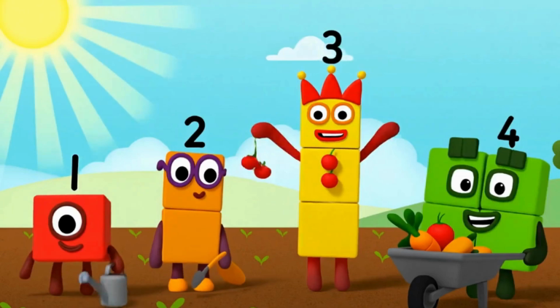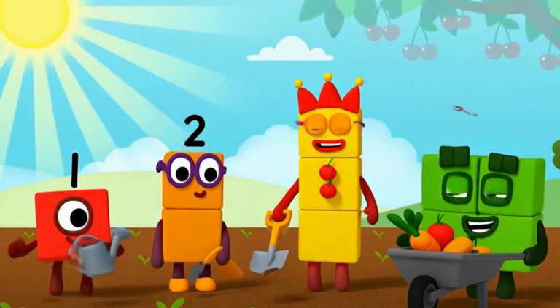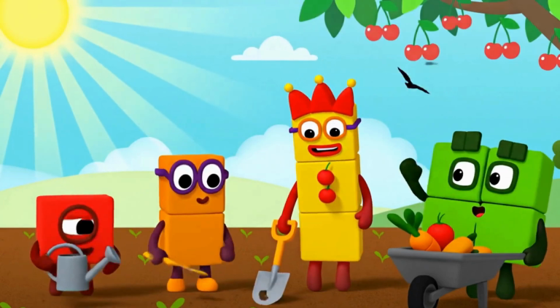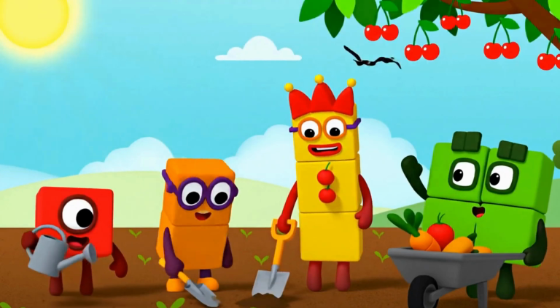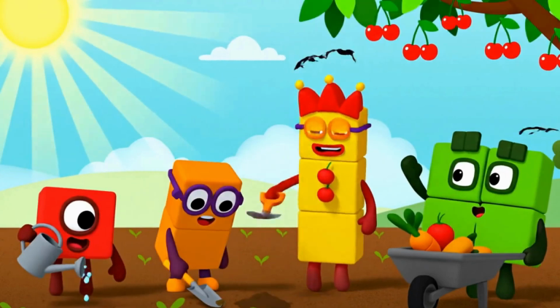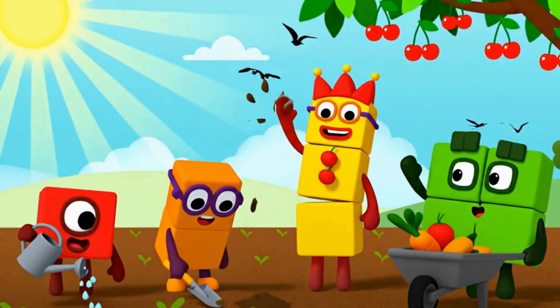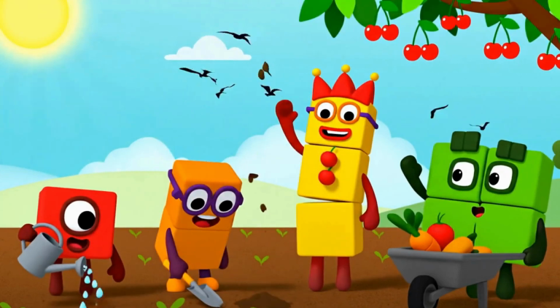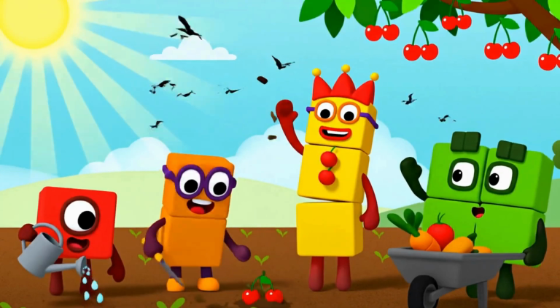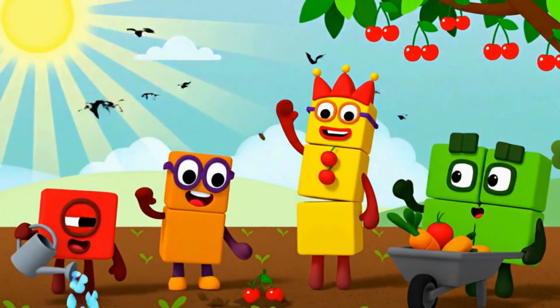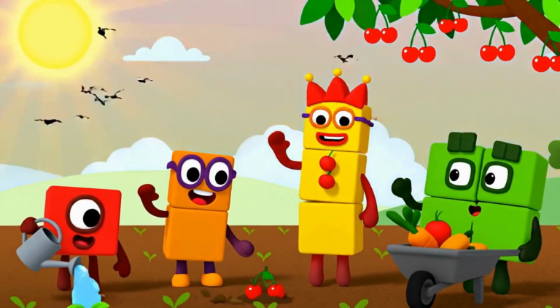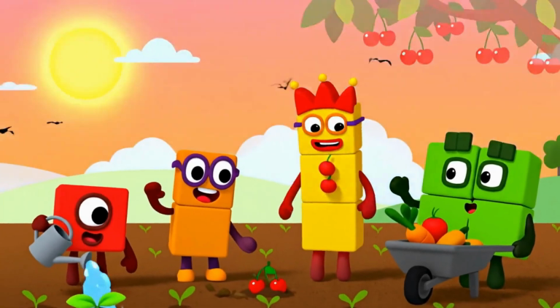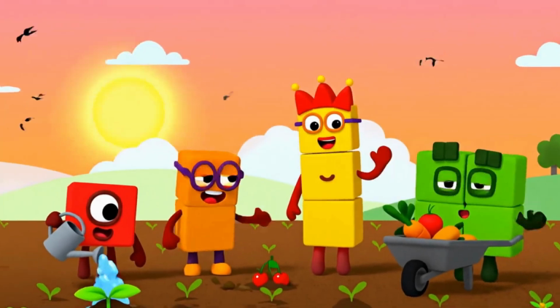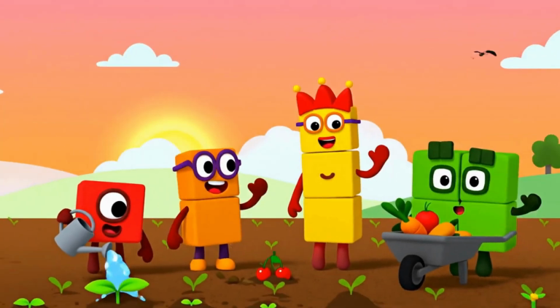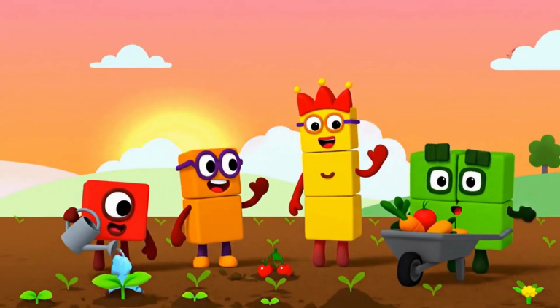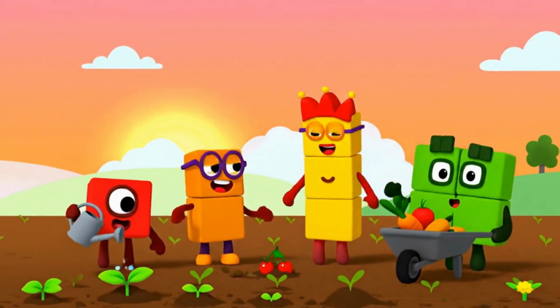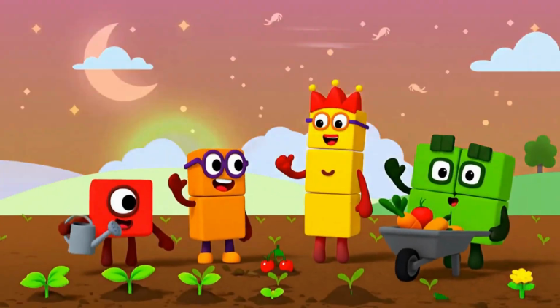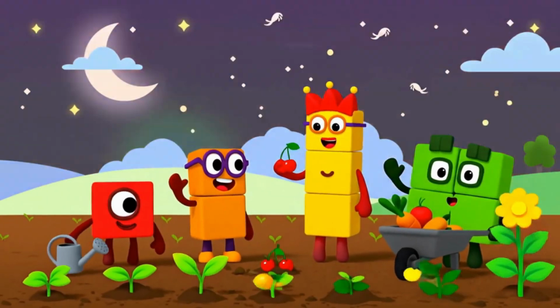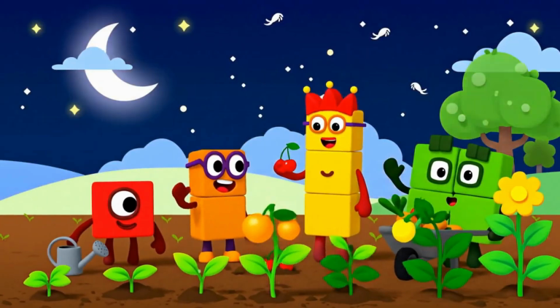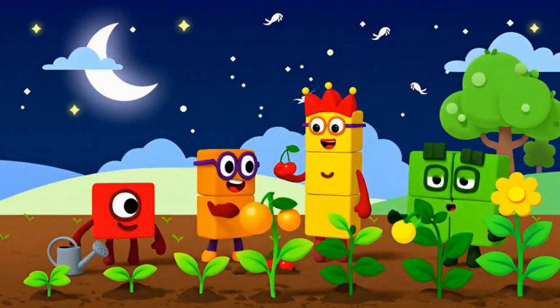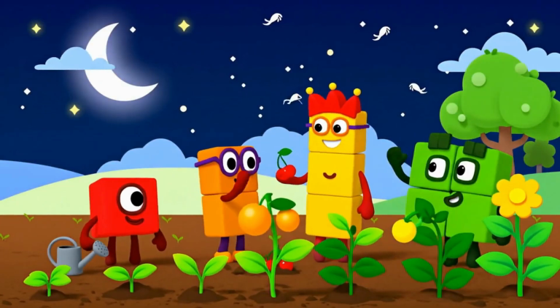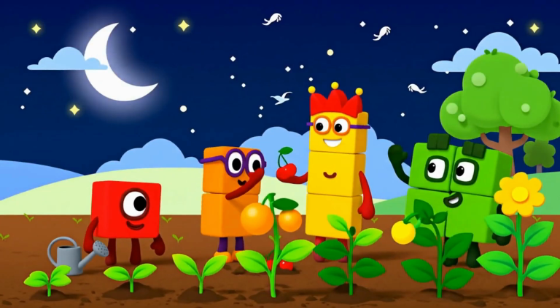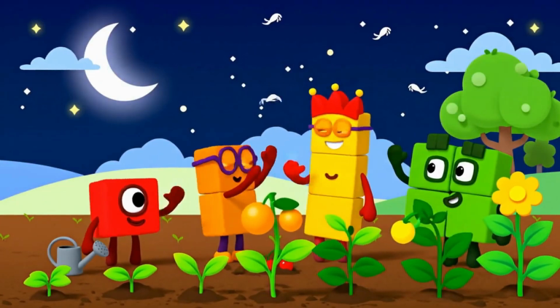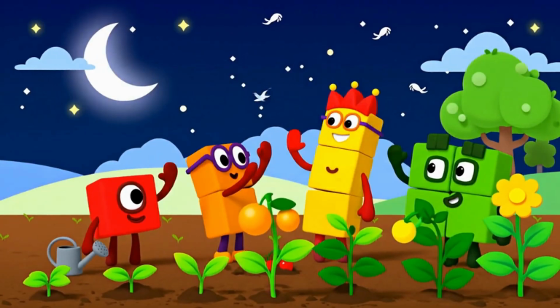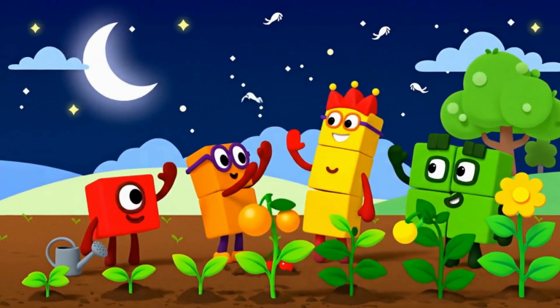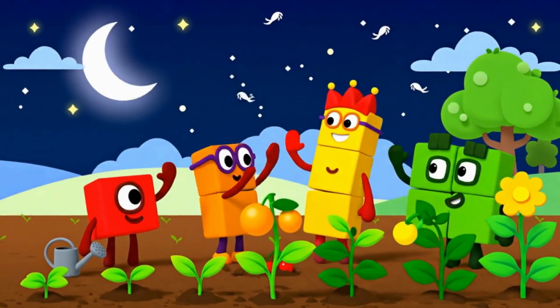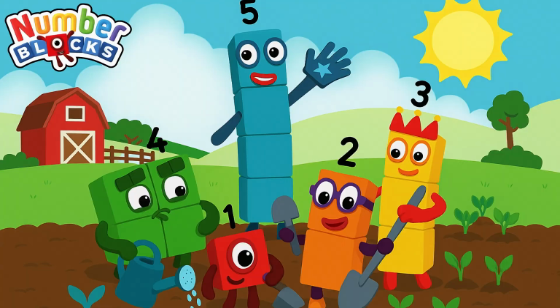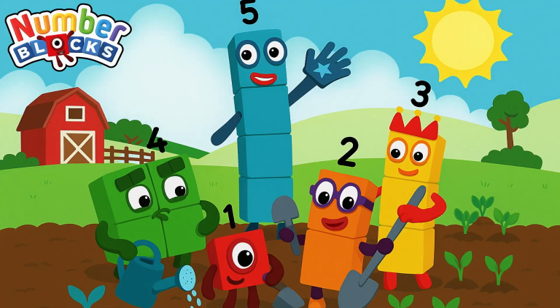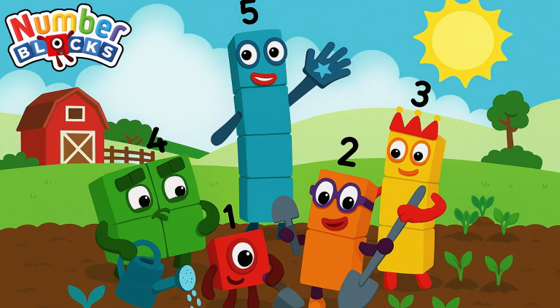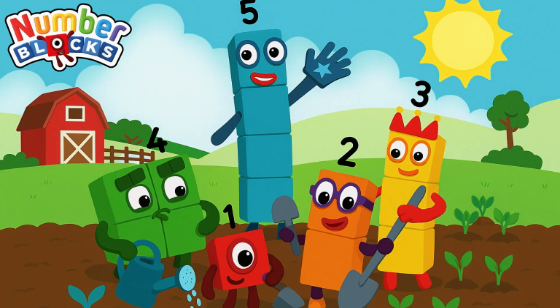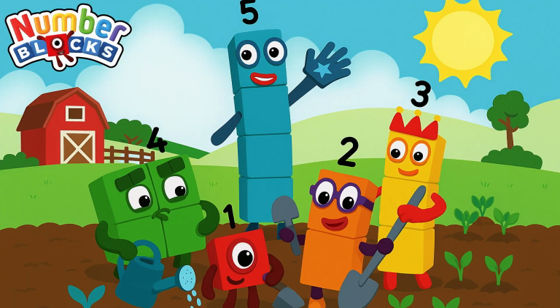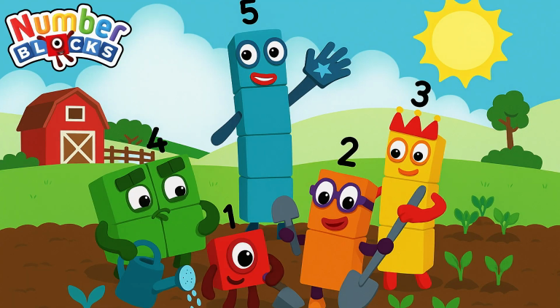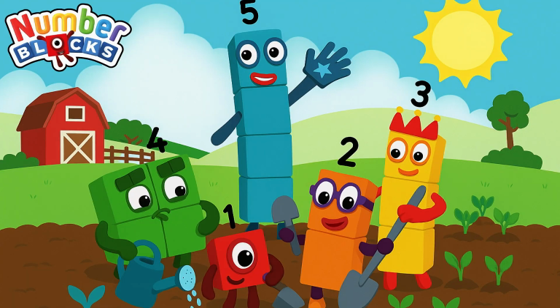Number blocks as farmers — planting seeds, tending fields, and counting each harvest with joy.